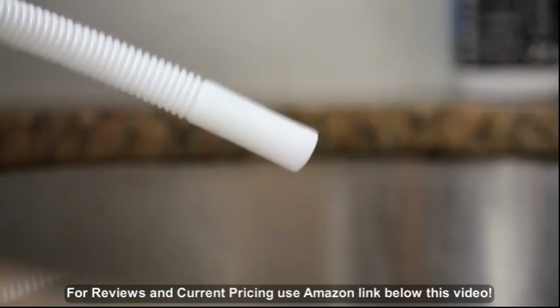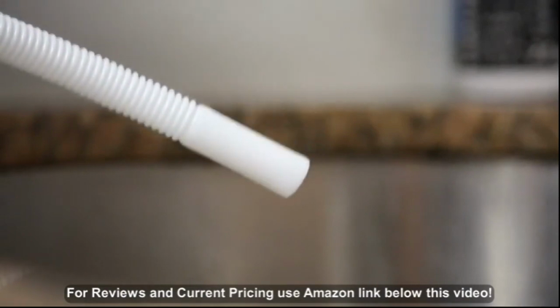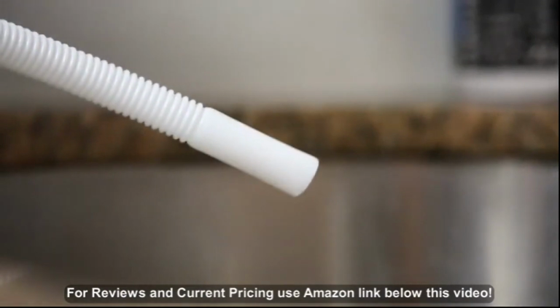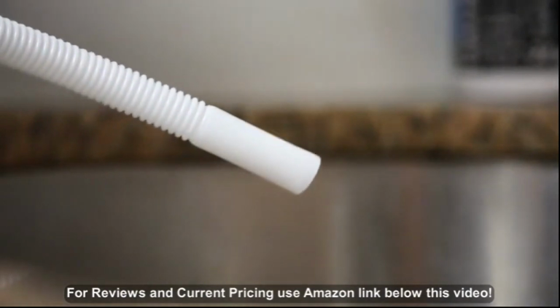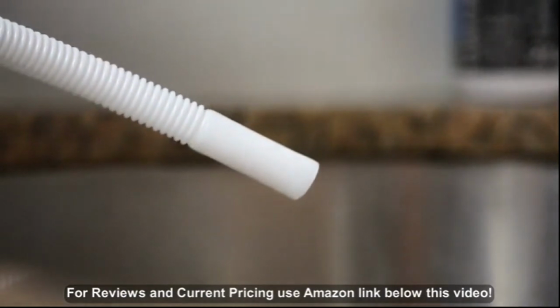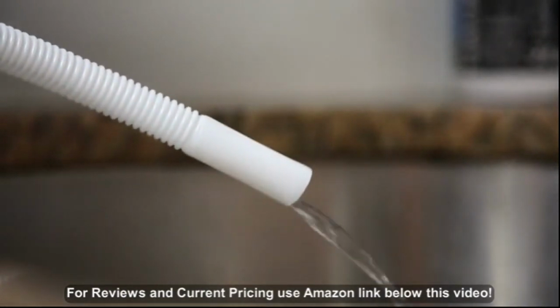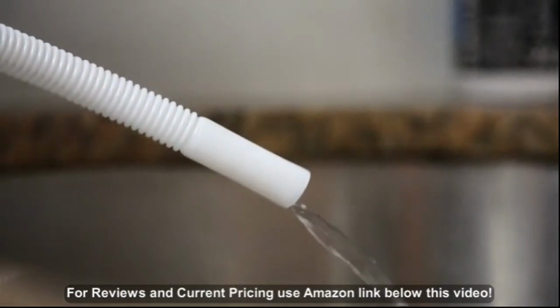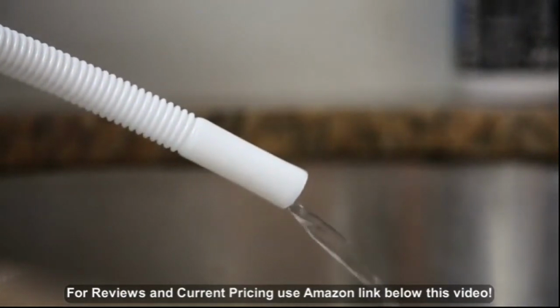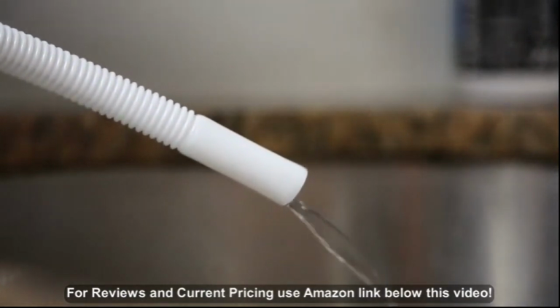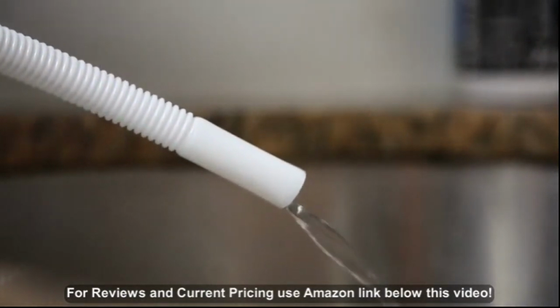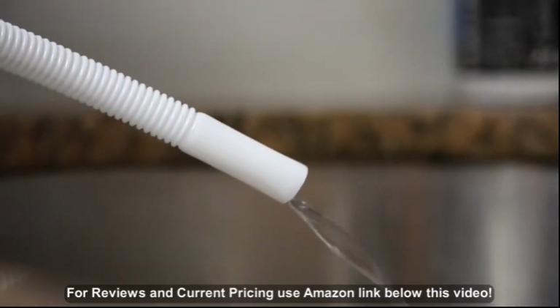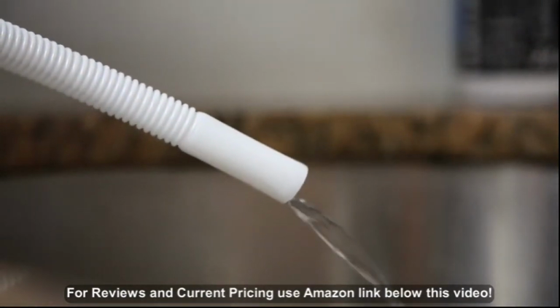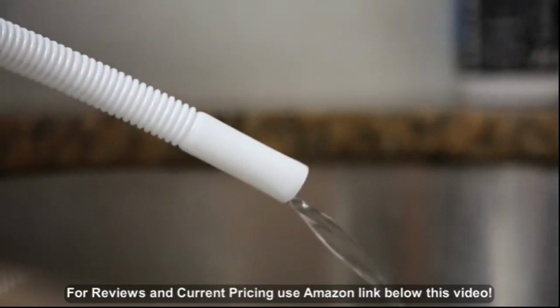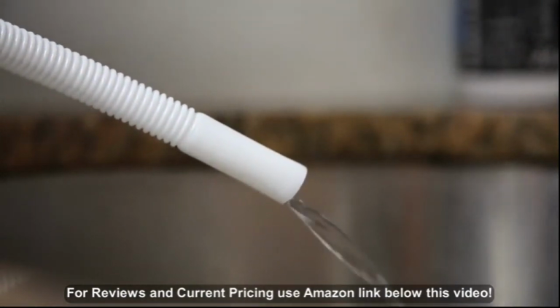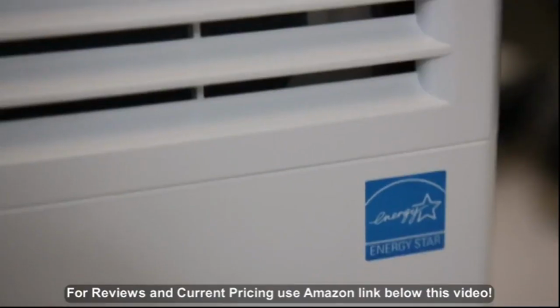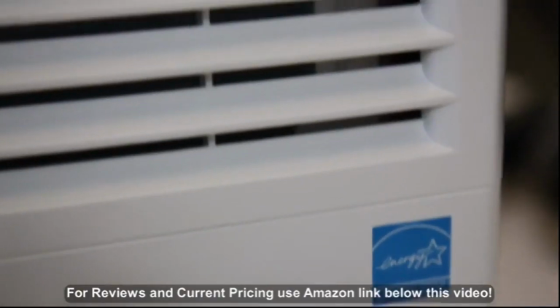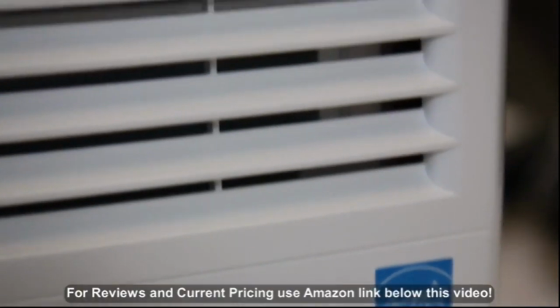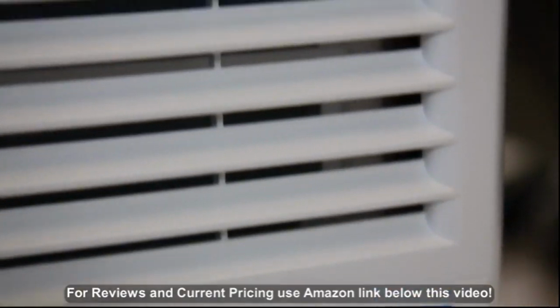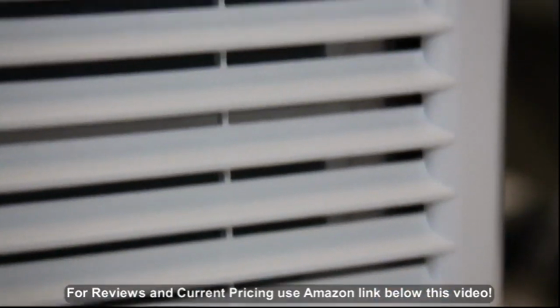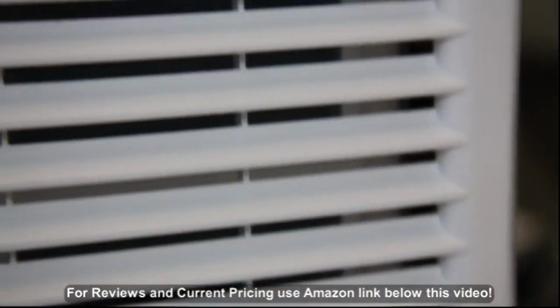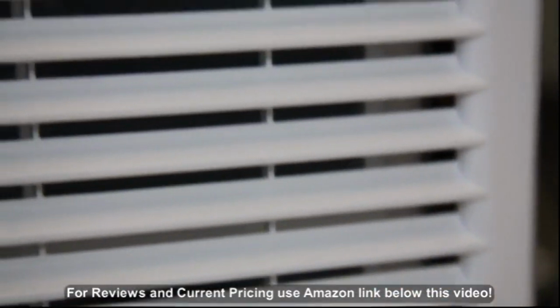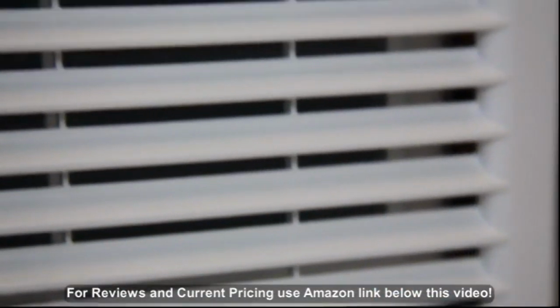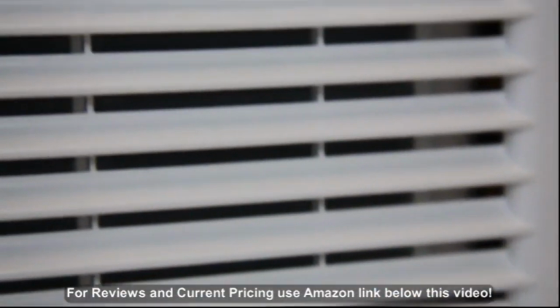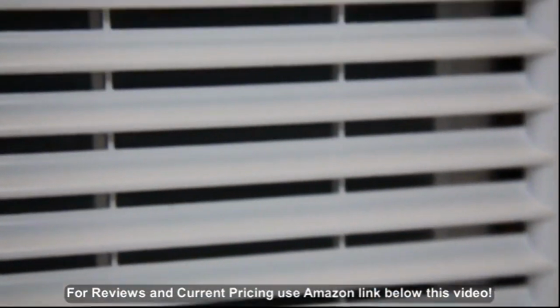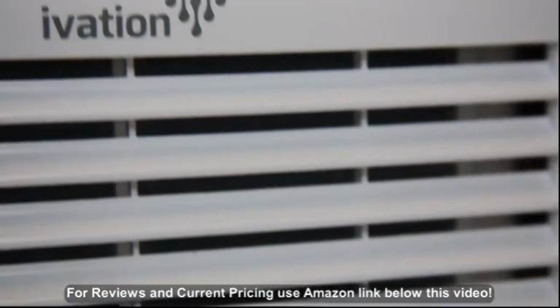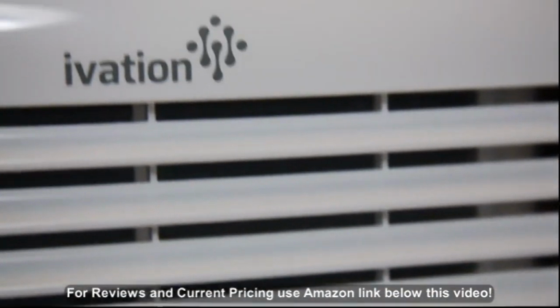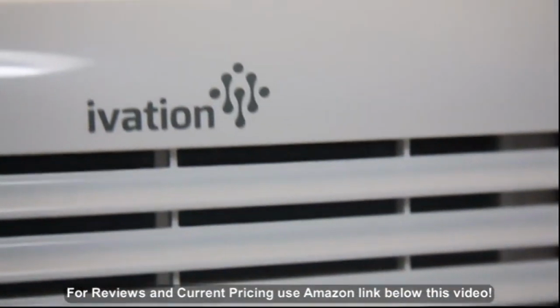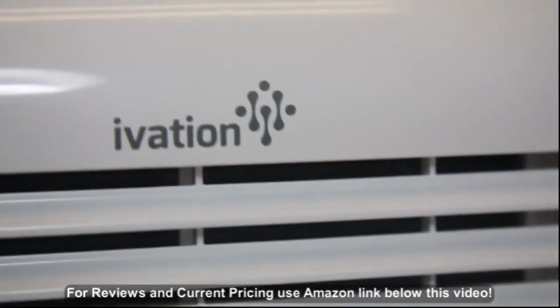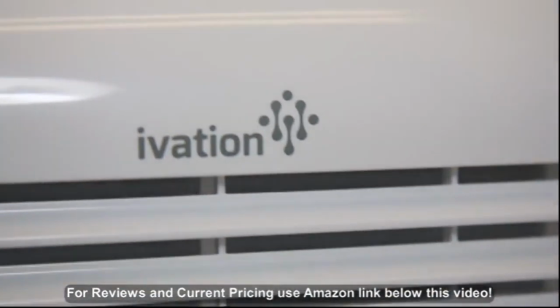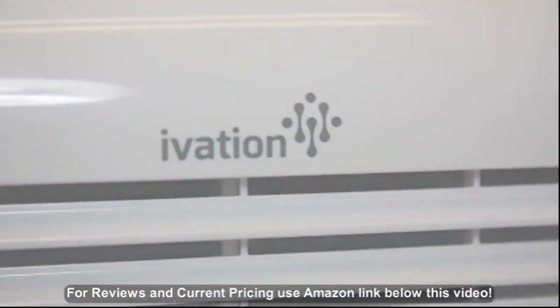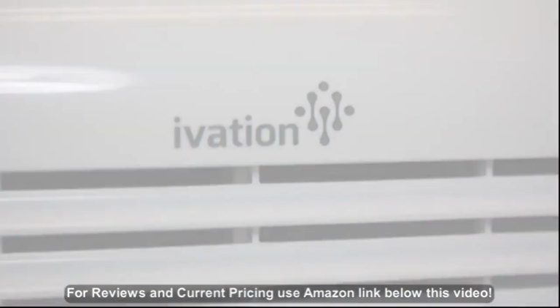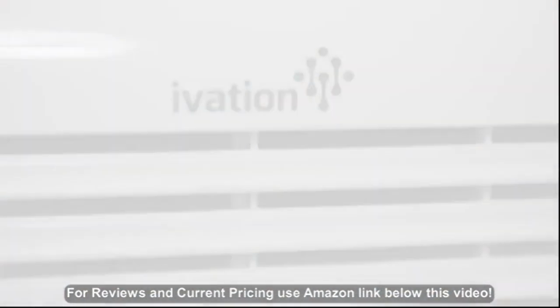Breathe better air with the Ivation auto-defrost and auto-restart dehumidifier. Get yours today.